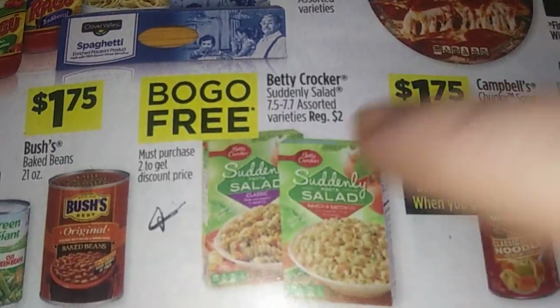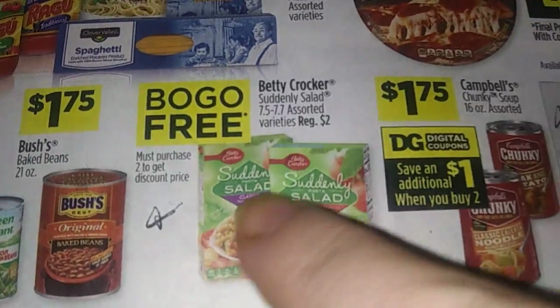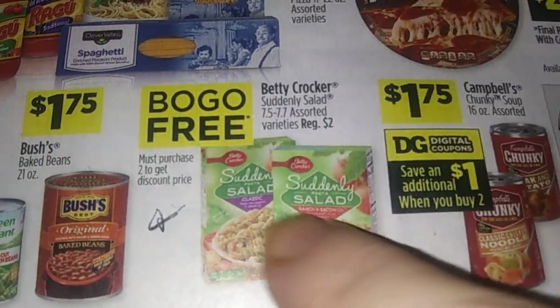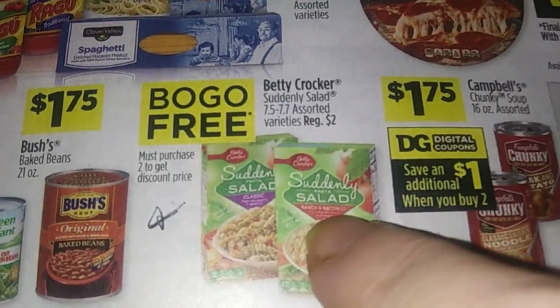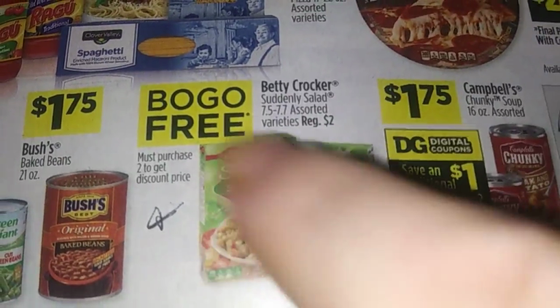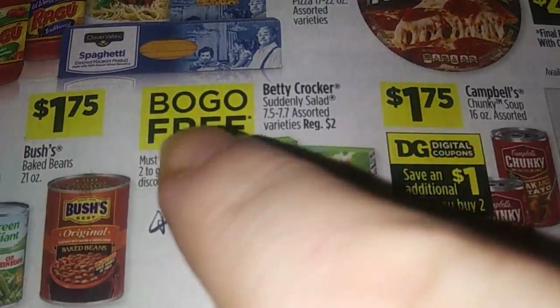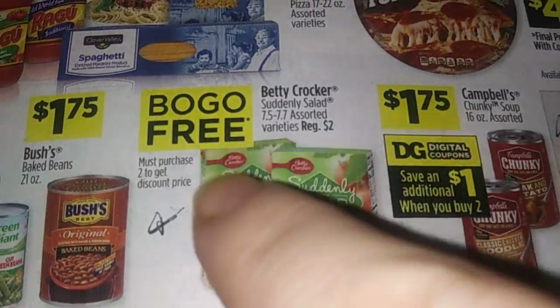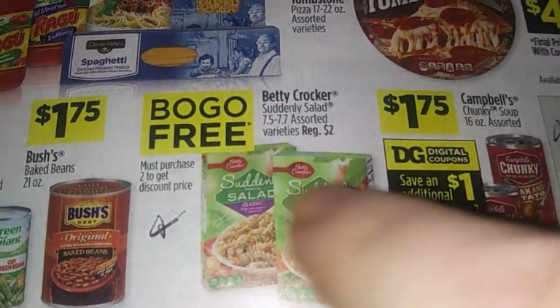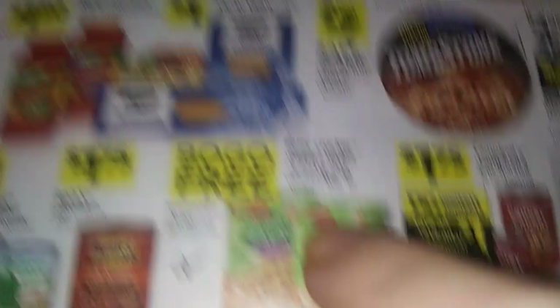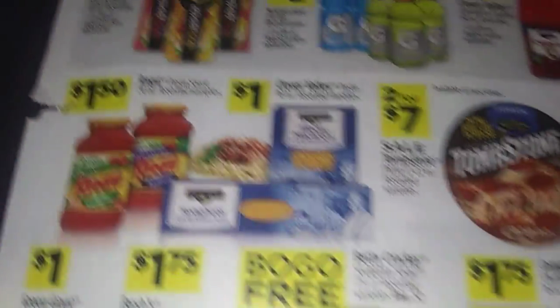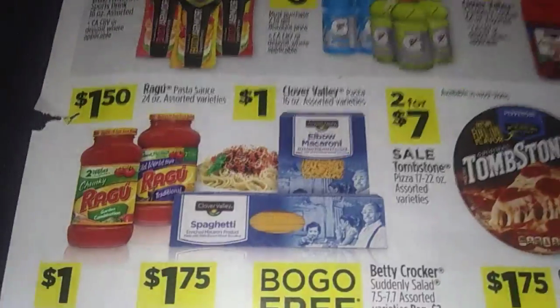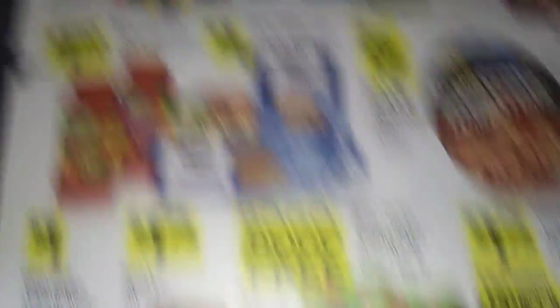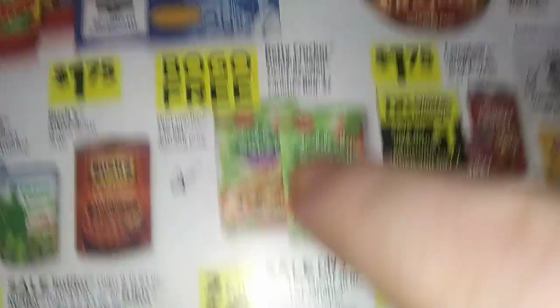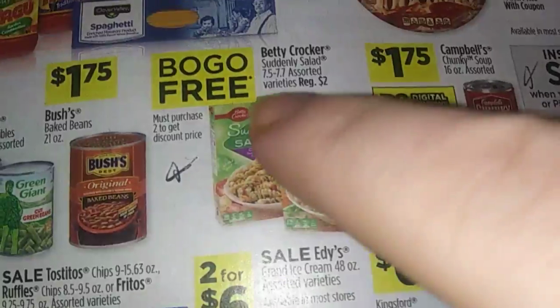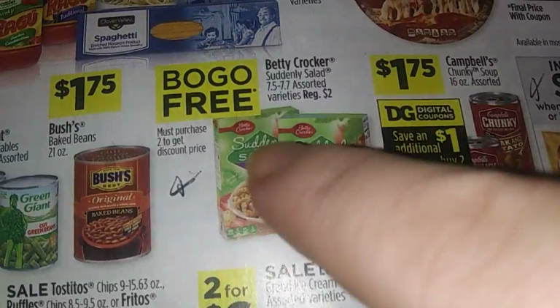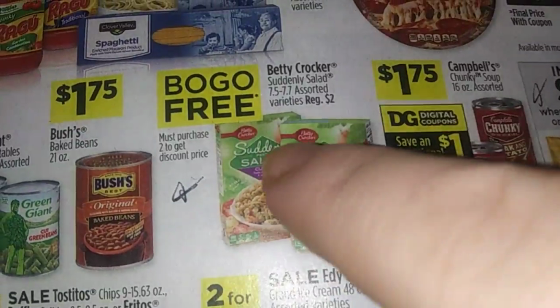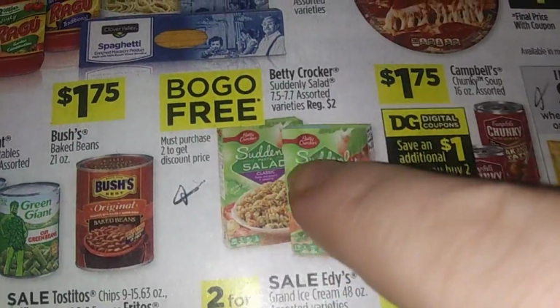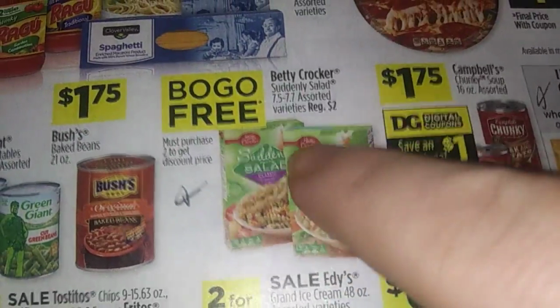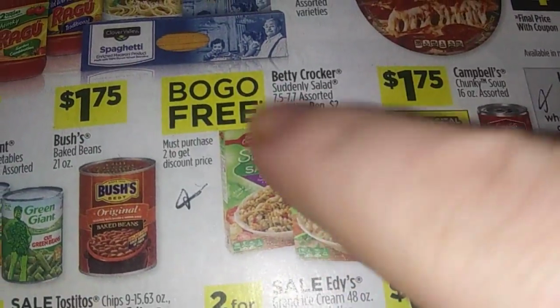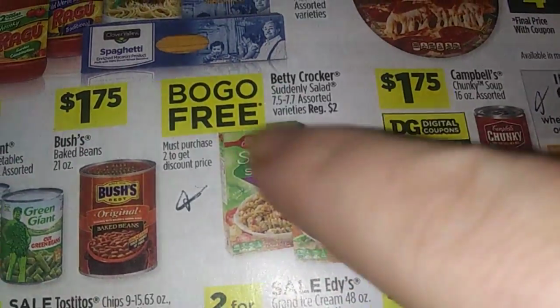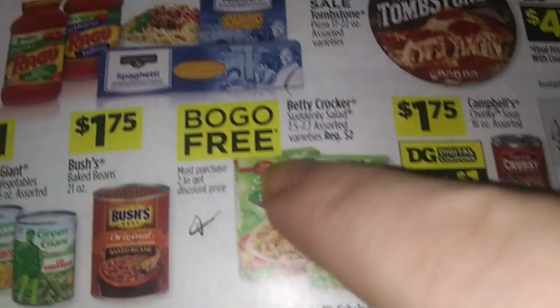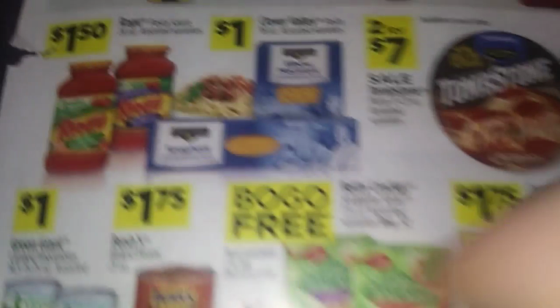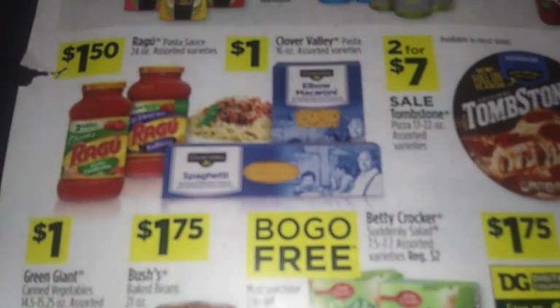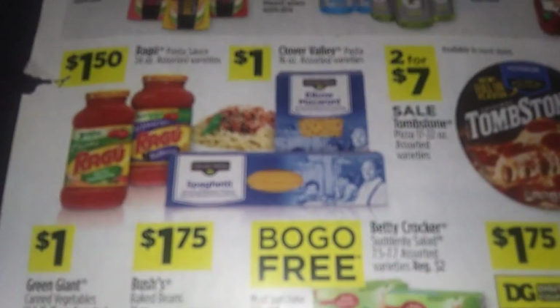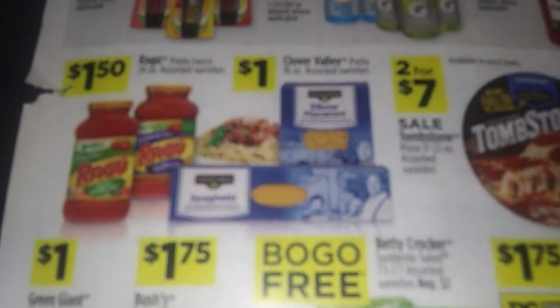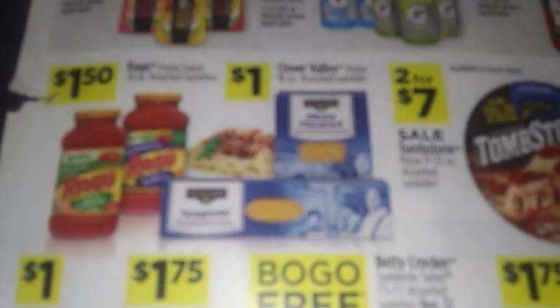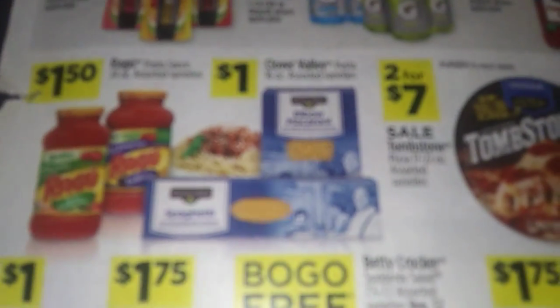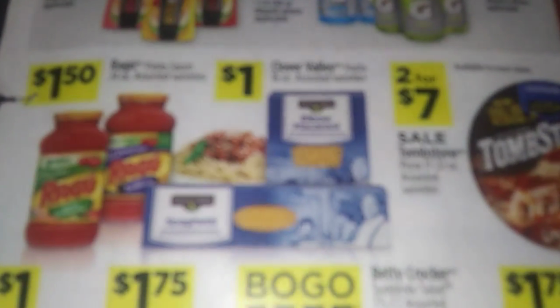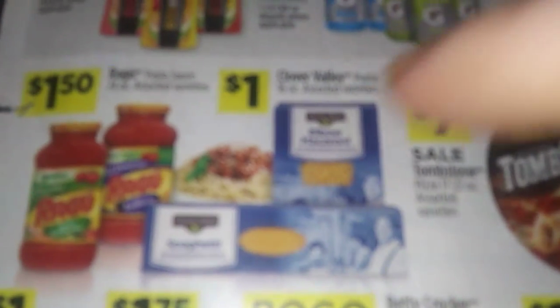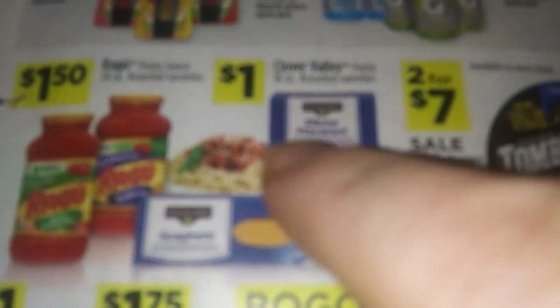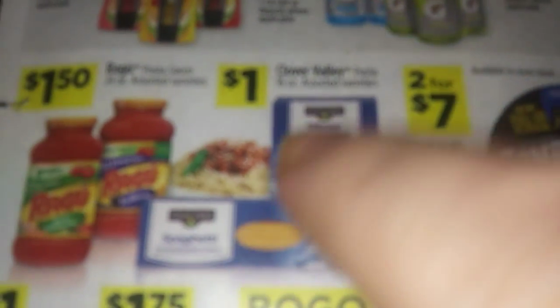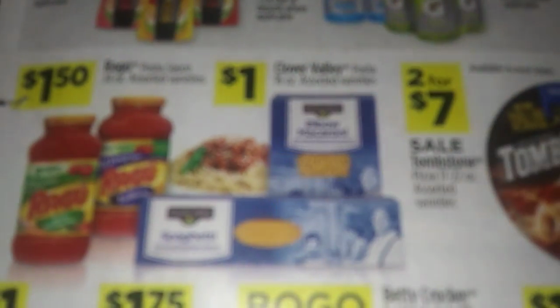Suddenly Salad is regularly $2 each, so you'll pay $1 each. Not bad, but must buy two — remember, even numbers. There's also pasta for $1.